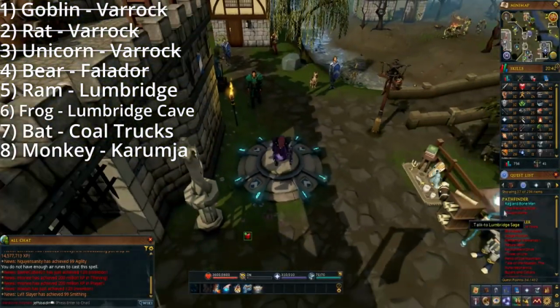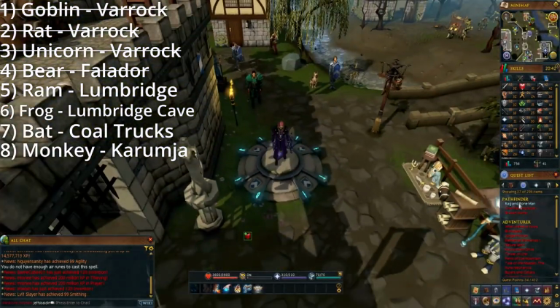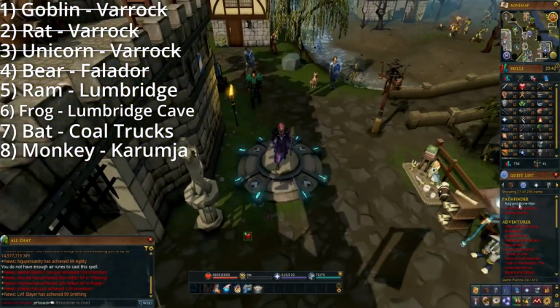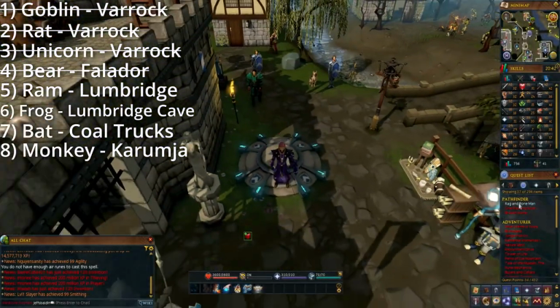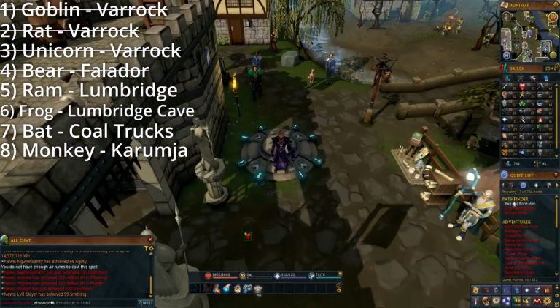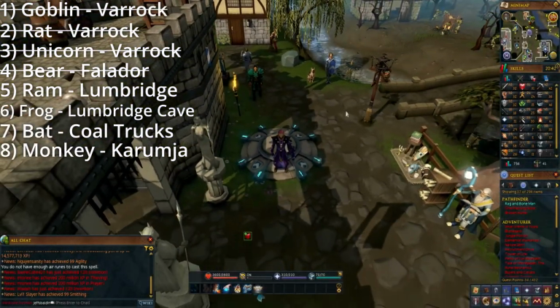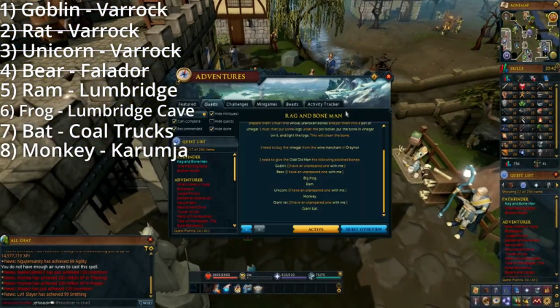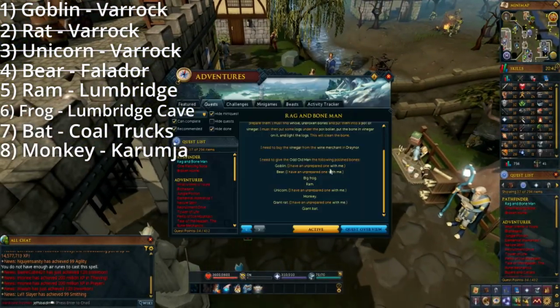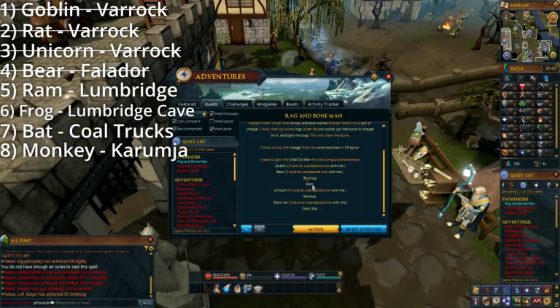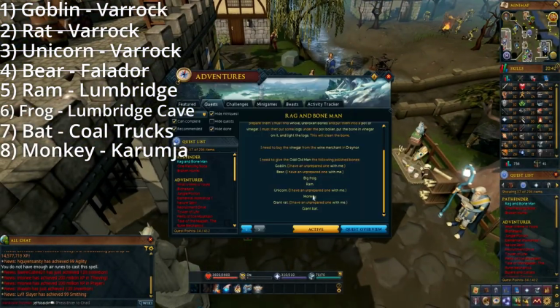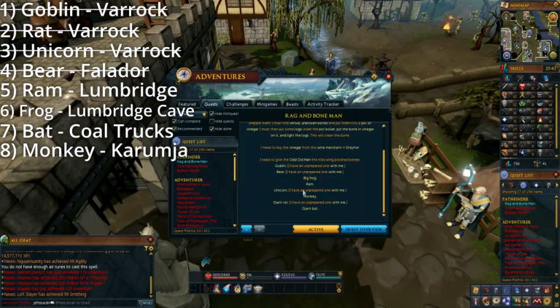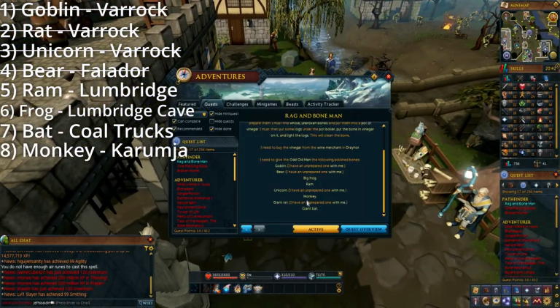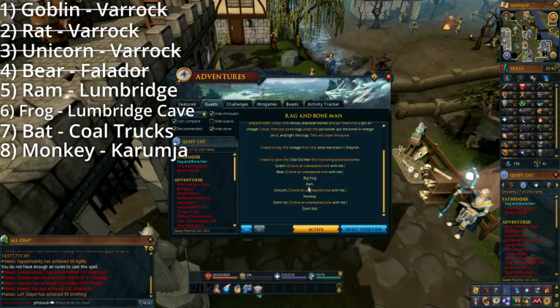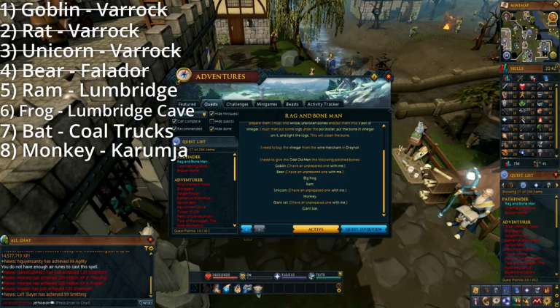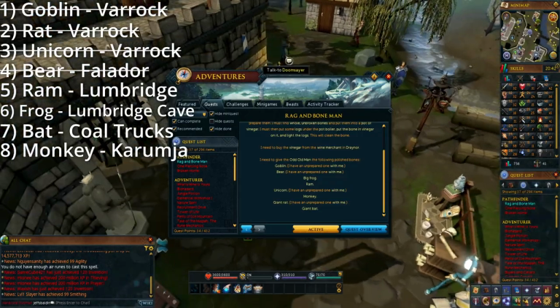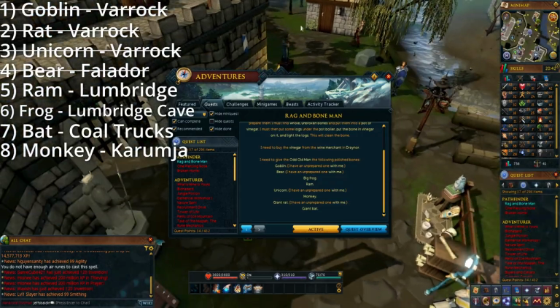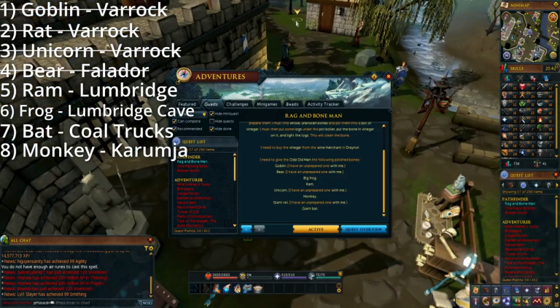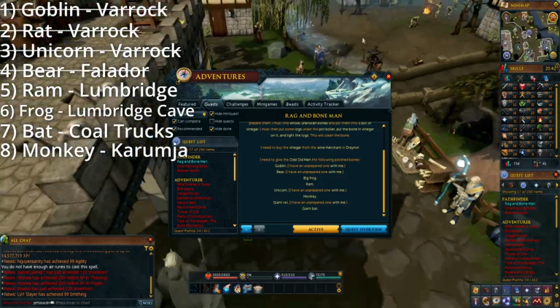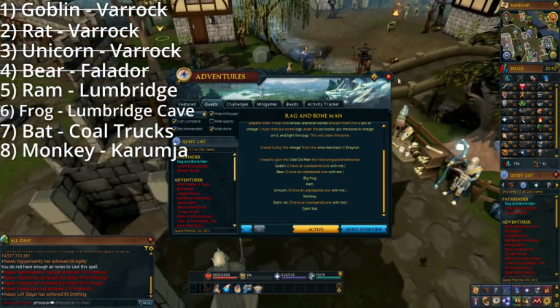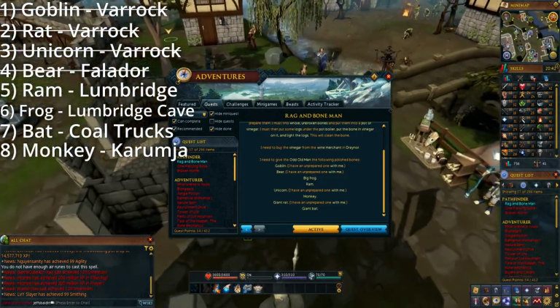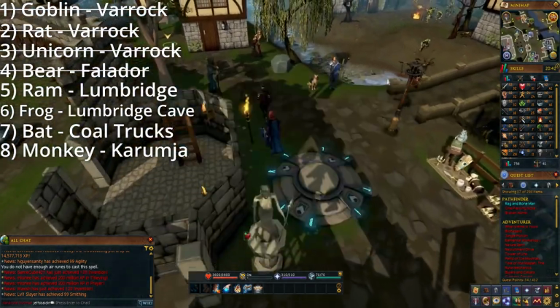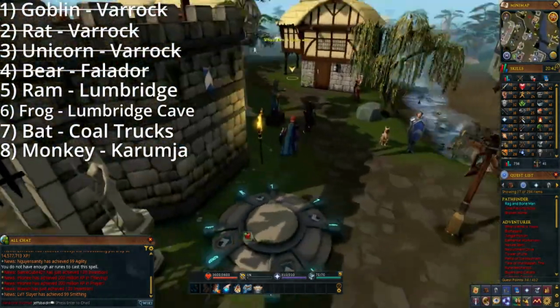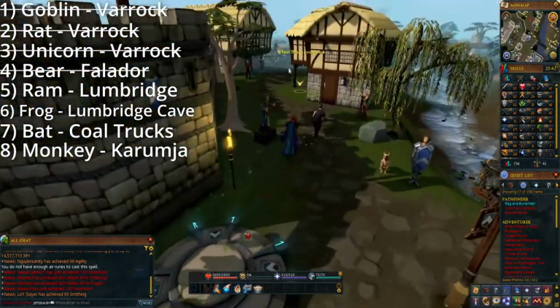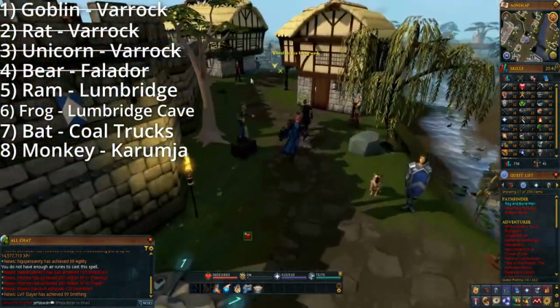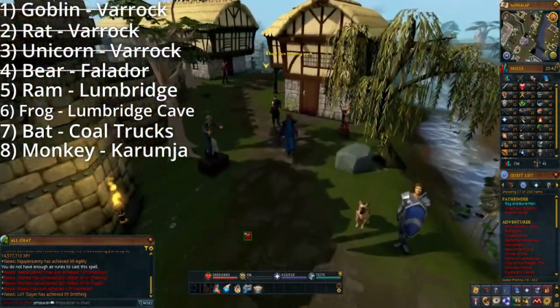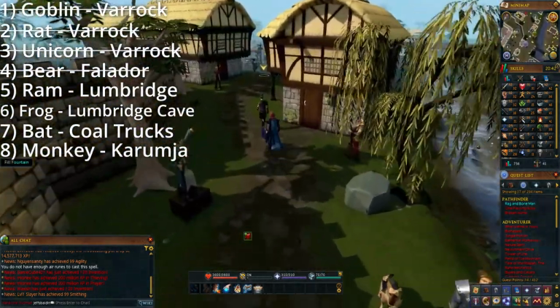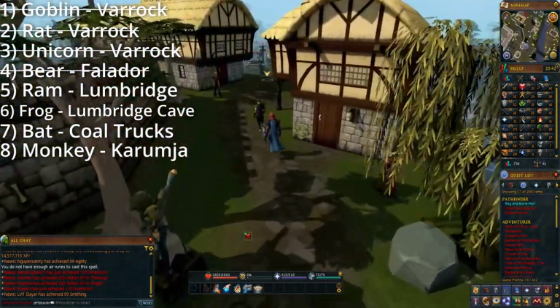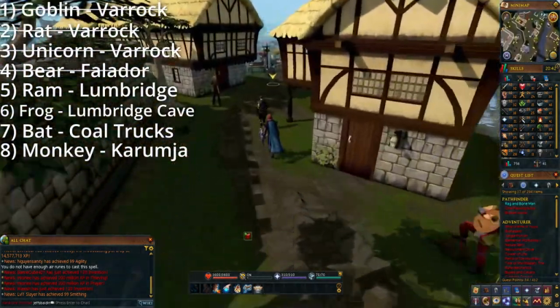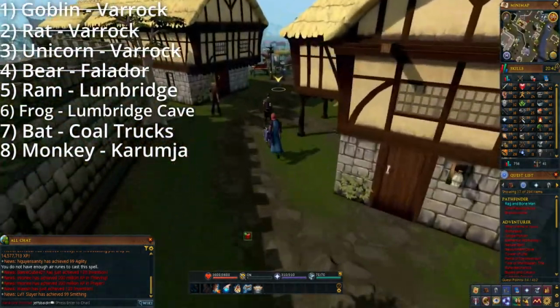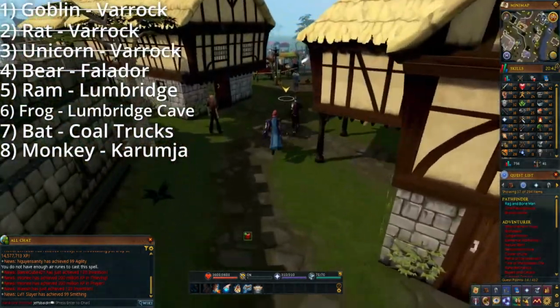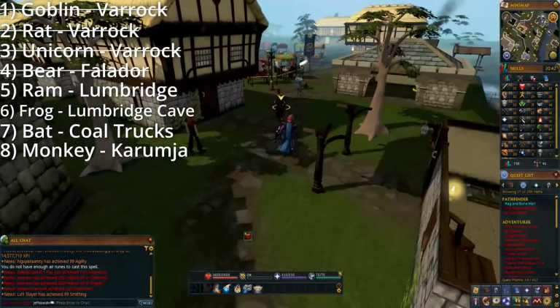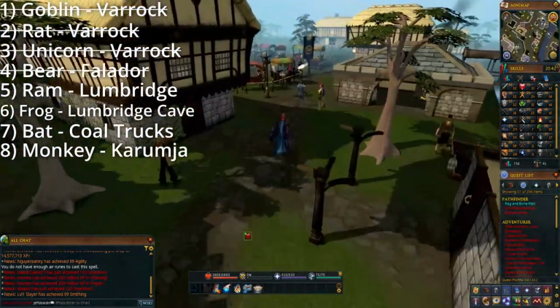The ram is a pretty easy one. Just go north of the Lumbridge lodestone to the exact same pen that you'd go to for the sheep shearing mini quest.